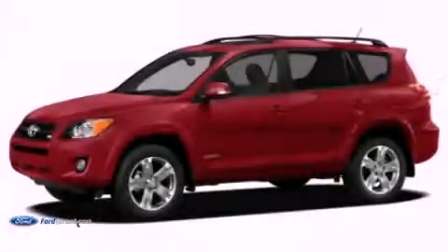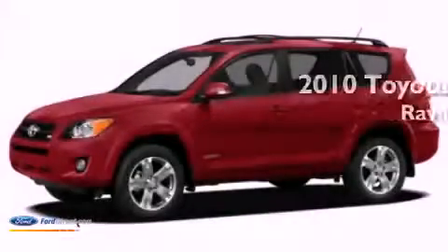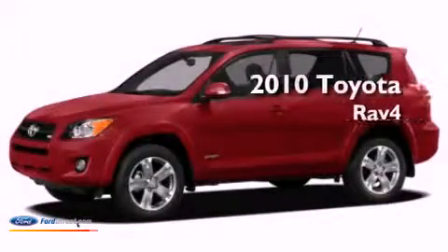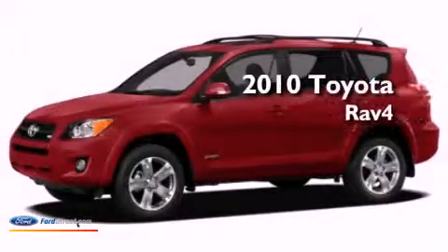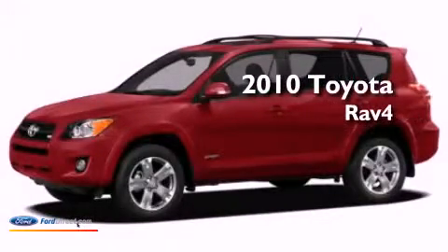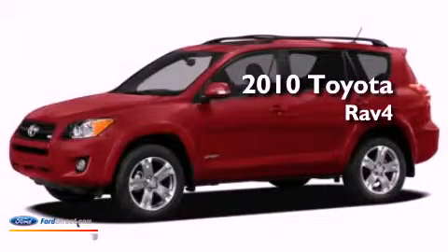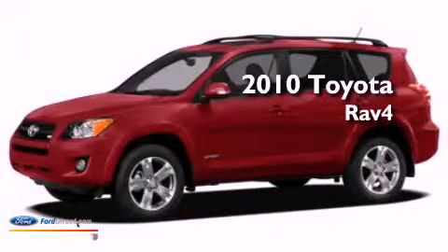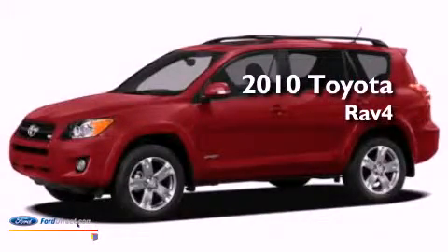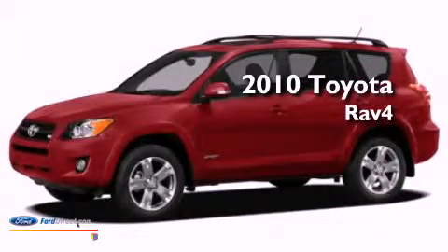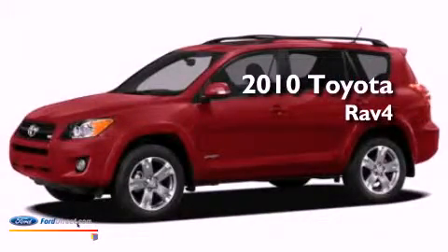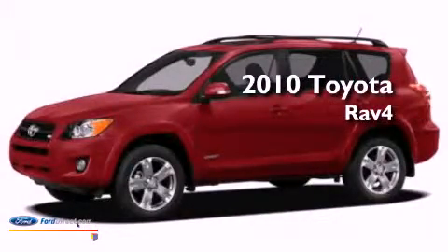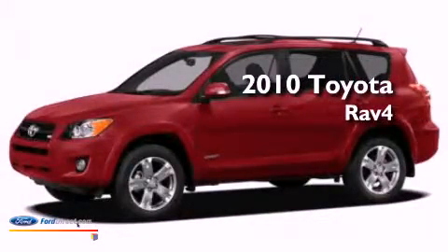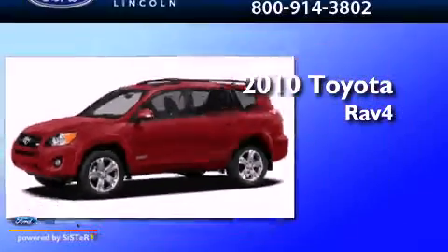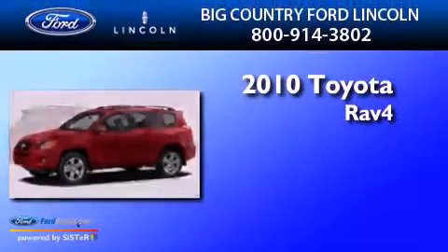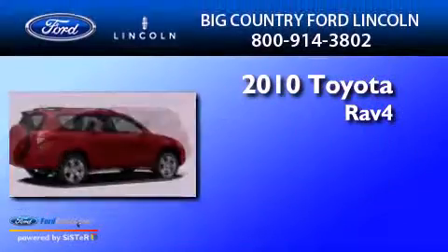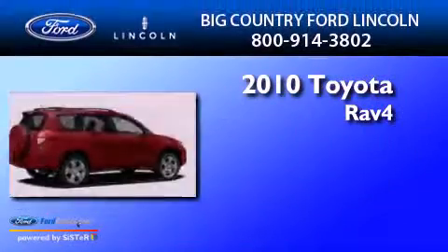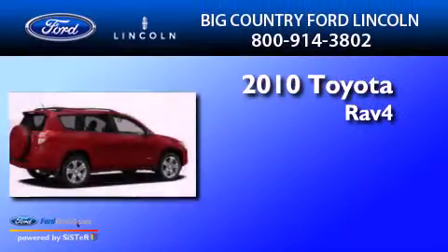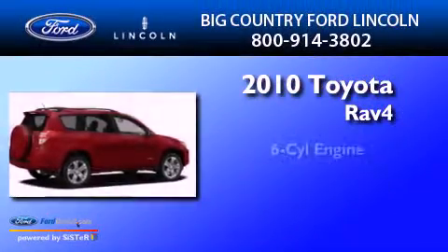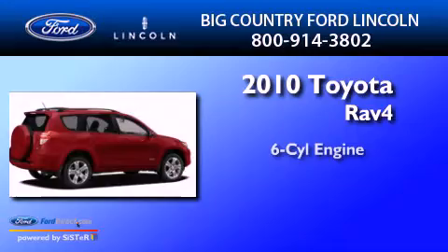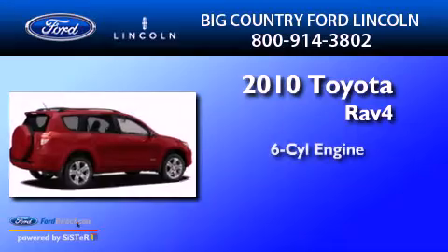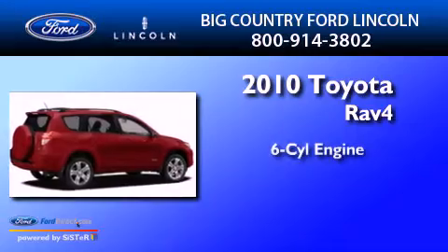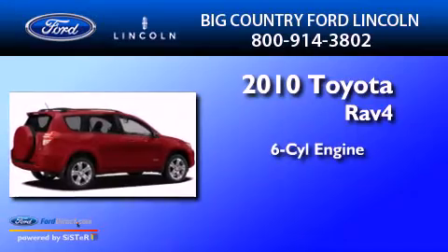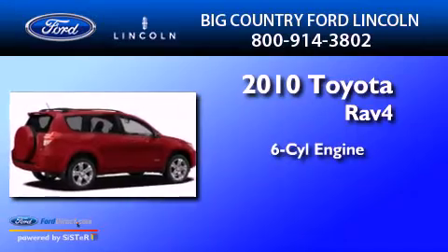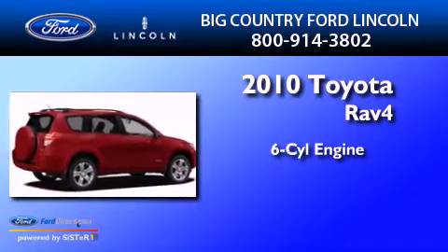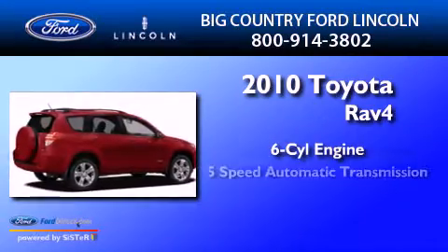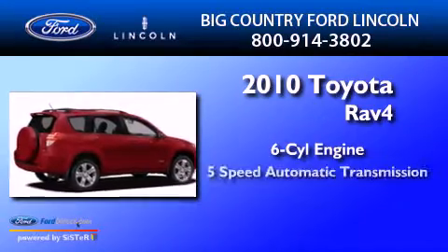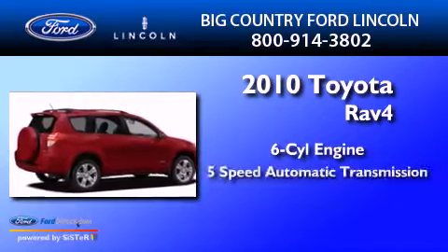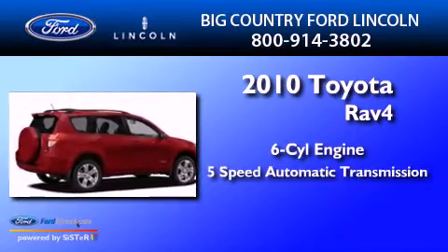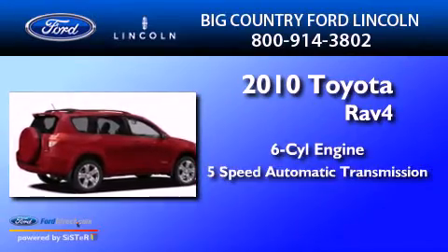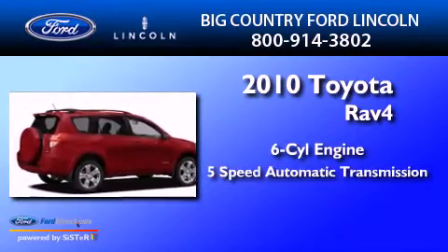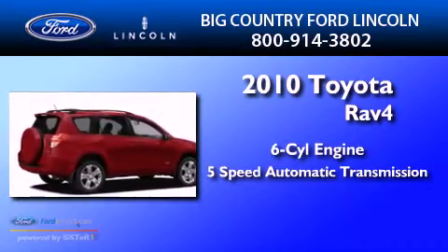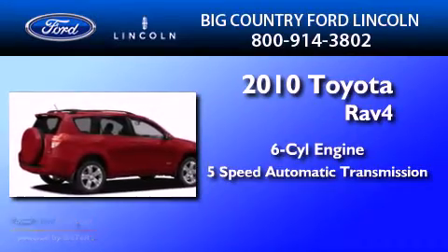This is a 2010 Toyota RAV4. It has a six-cylinder engine and a five-speed automatic transmission.